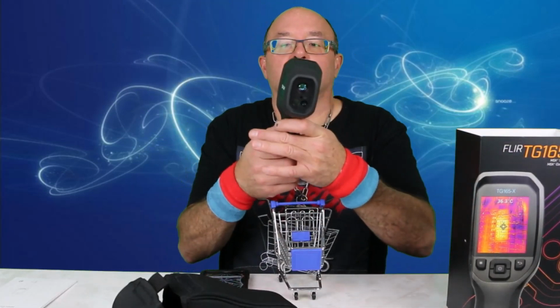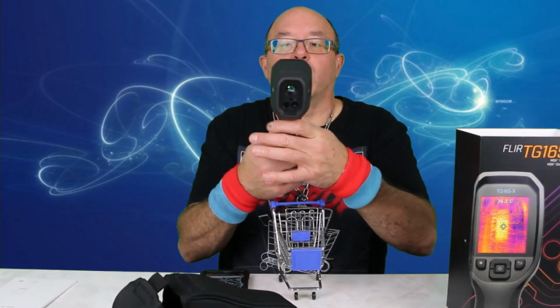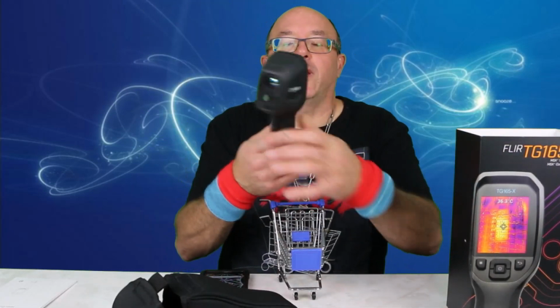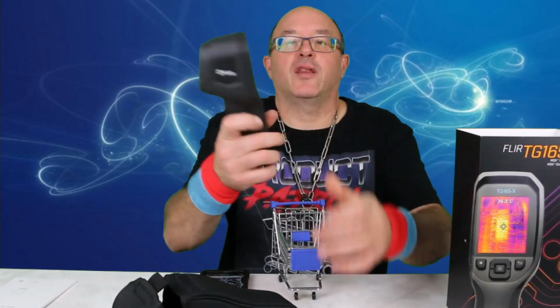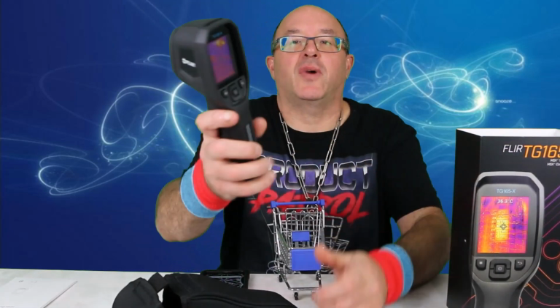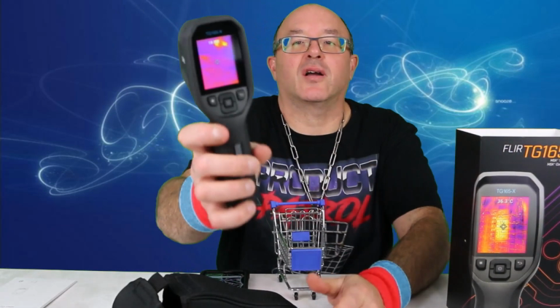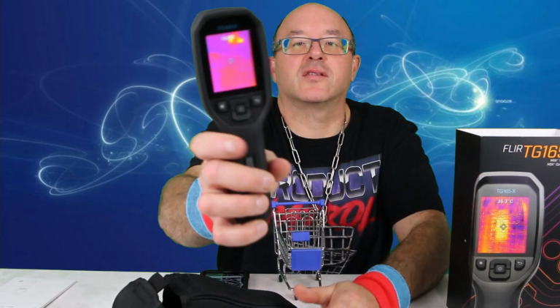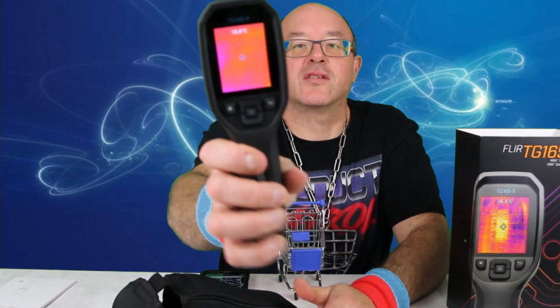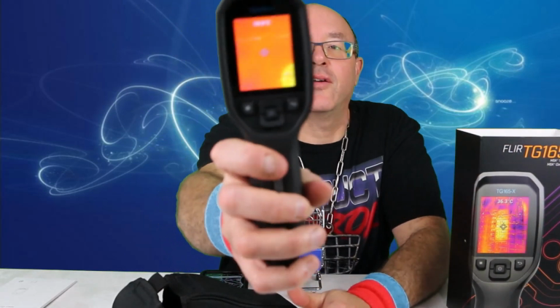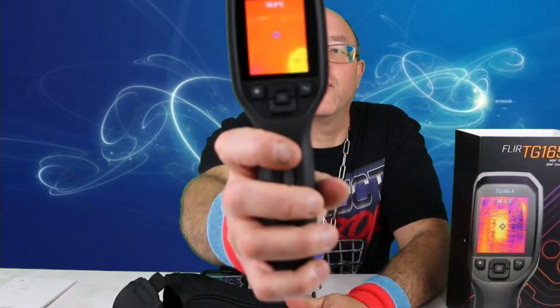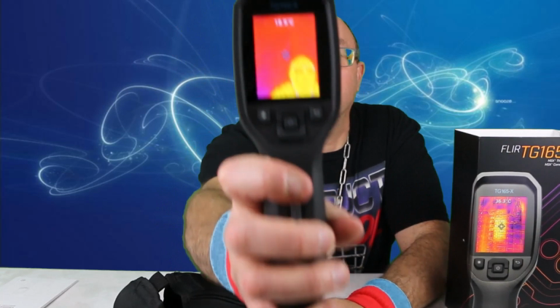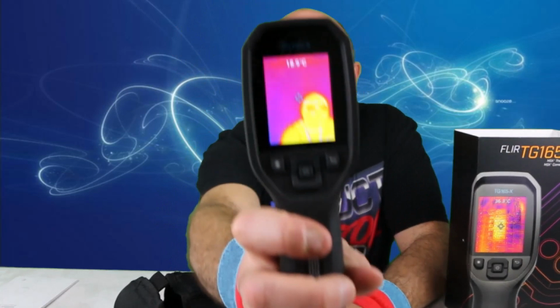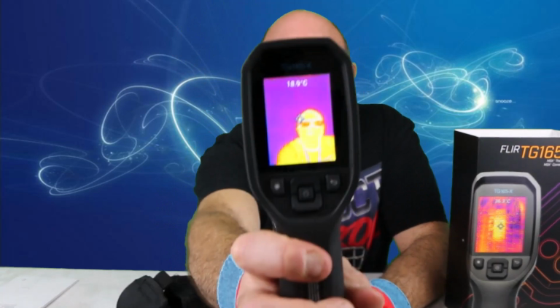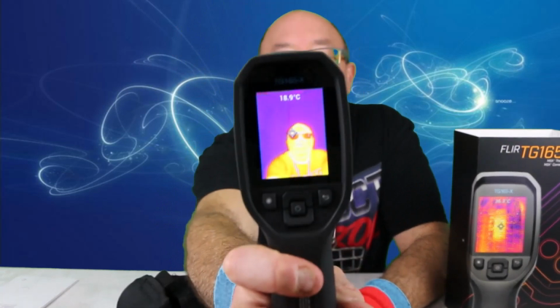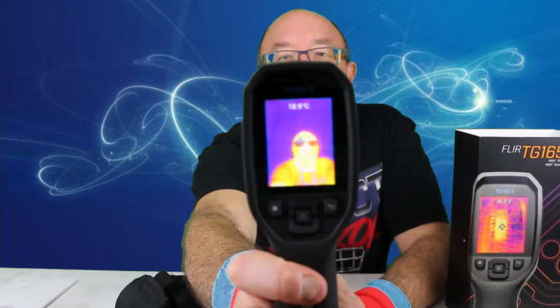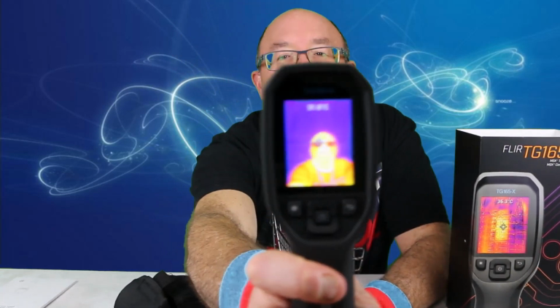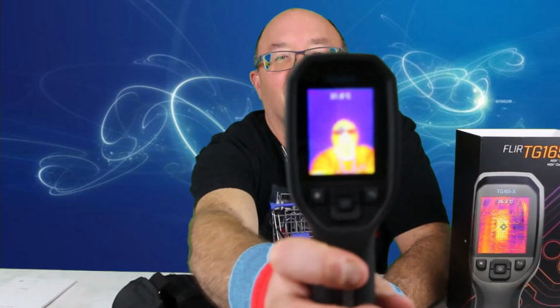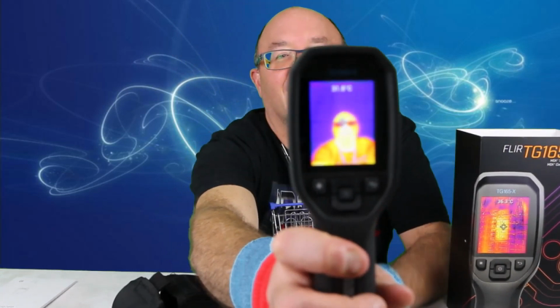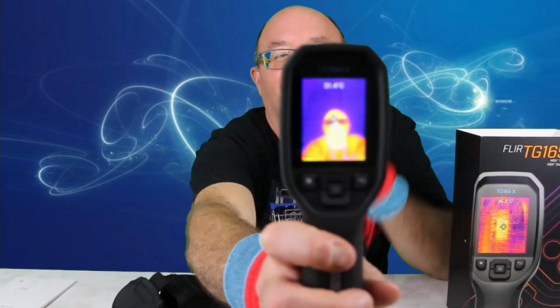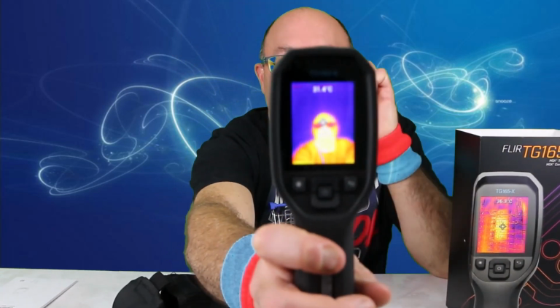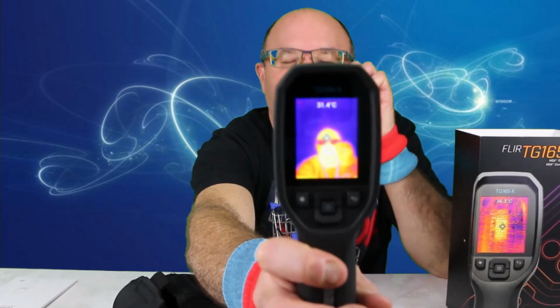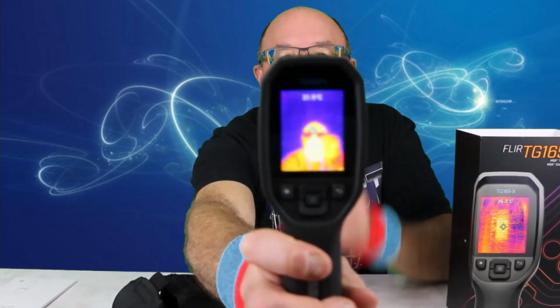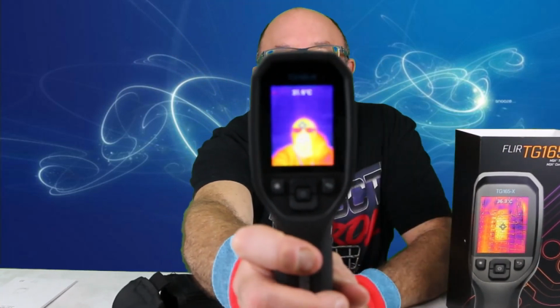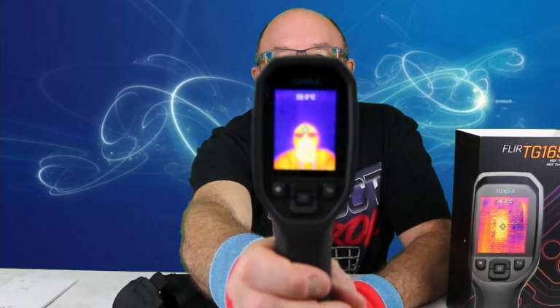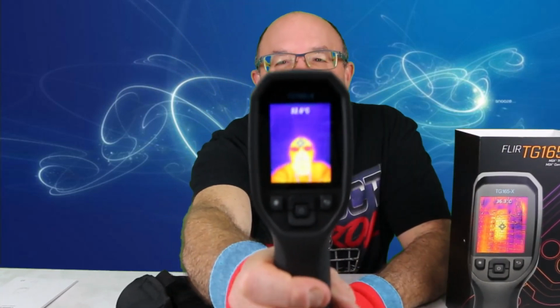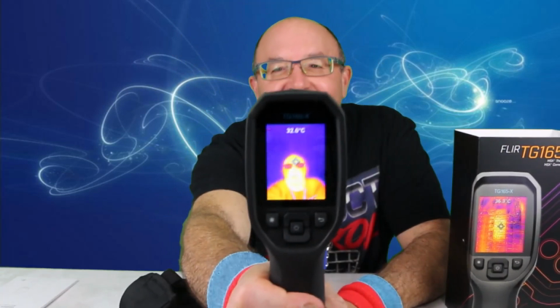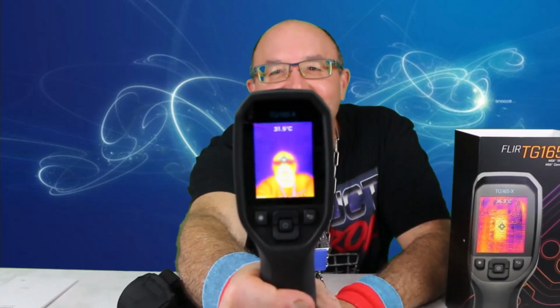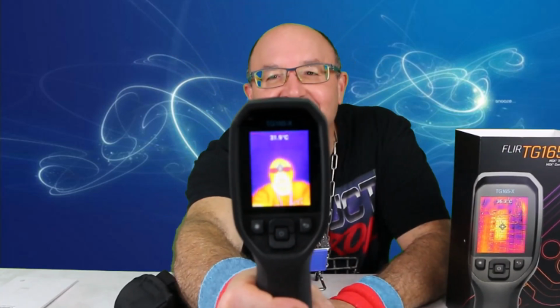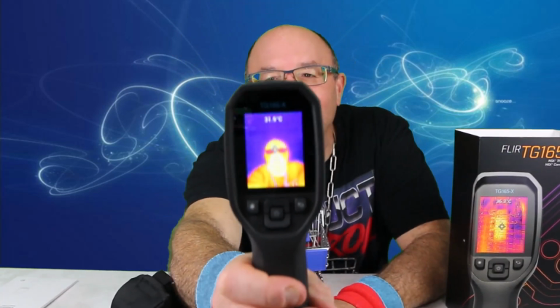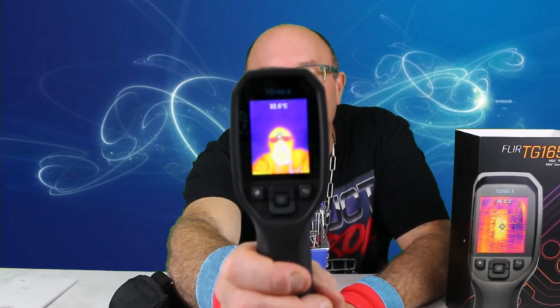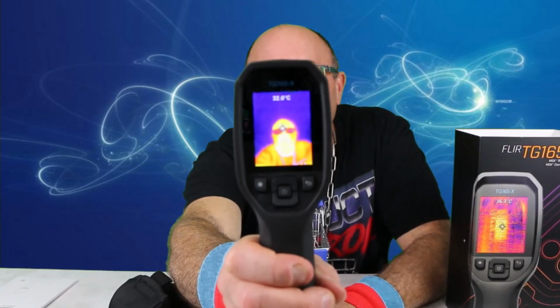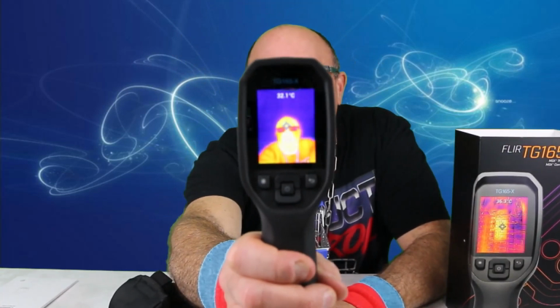Right out of the box, it's already working. Scan my head.